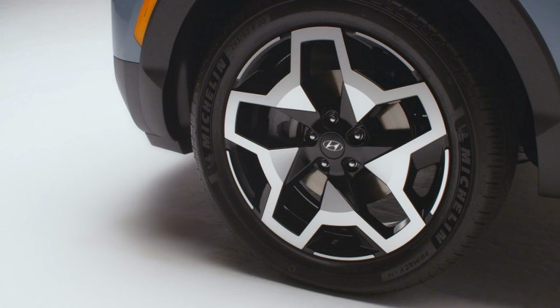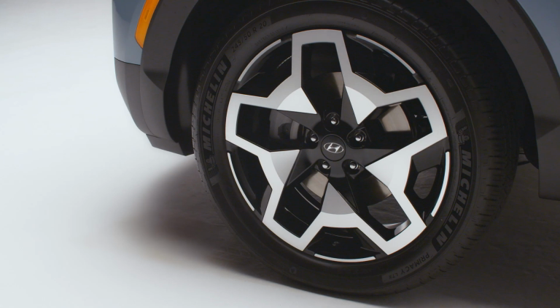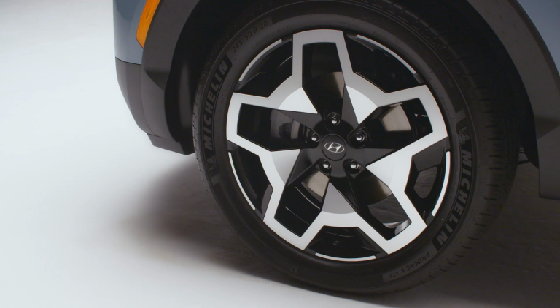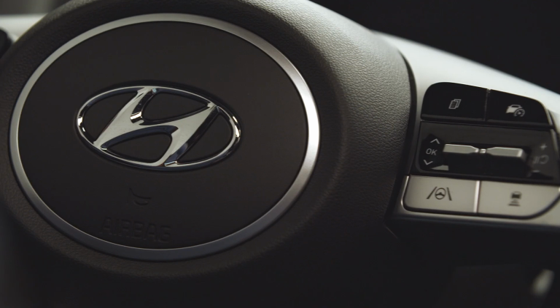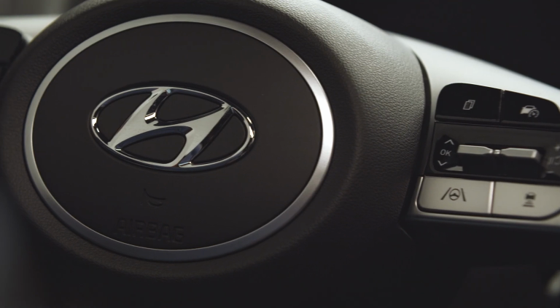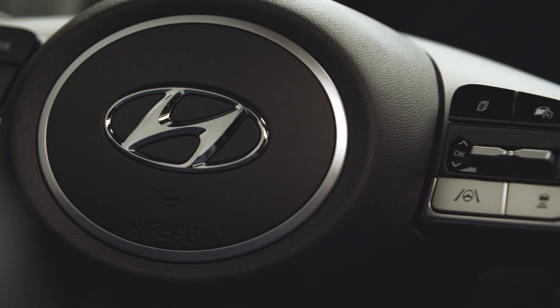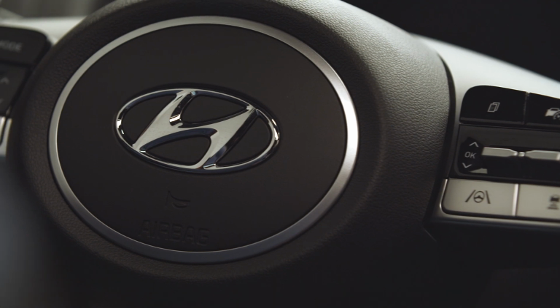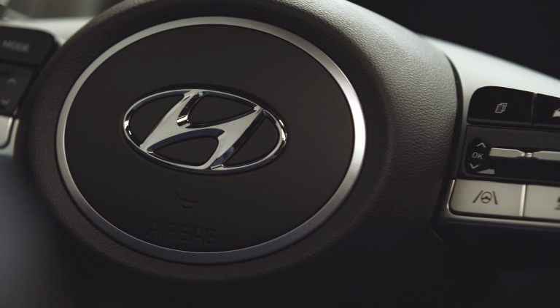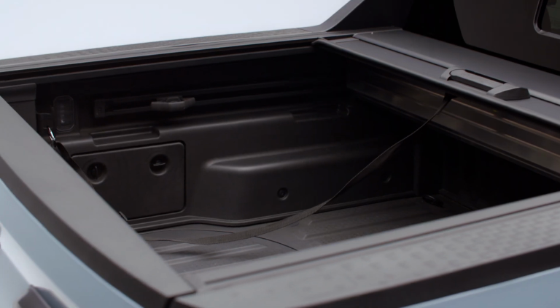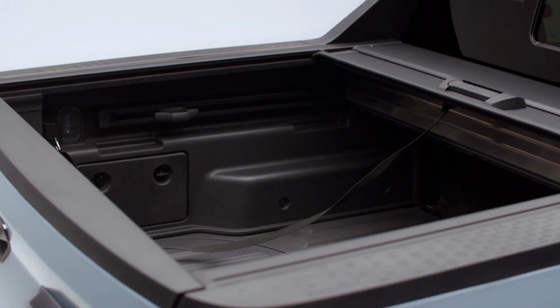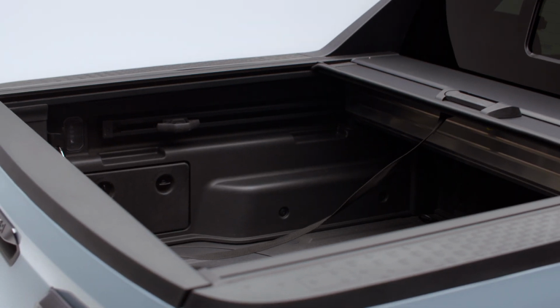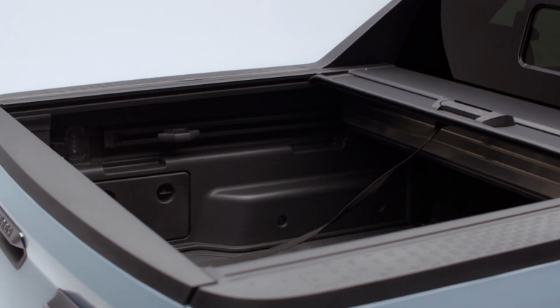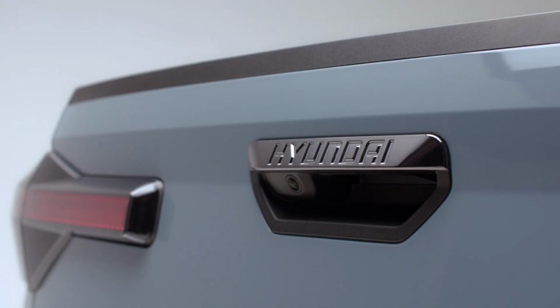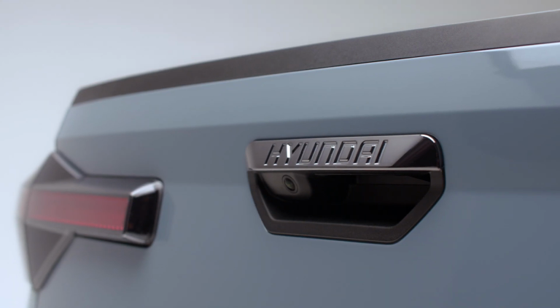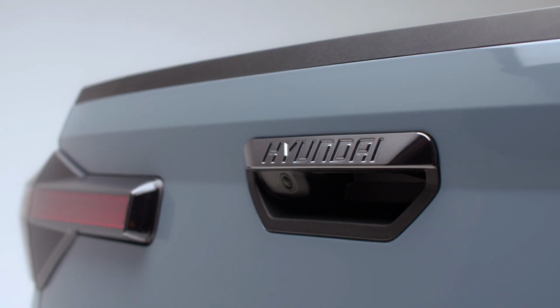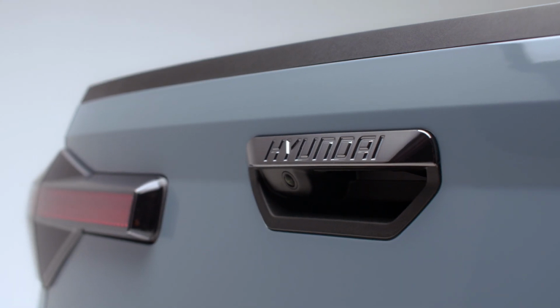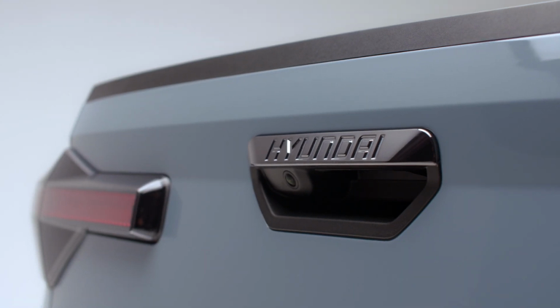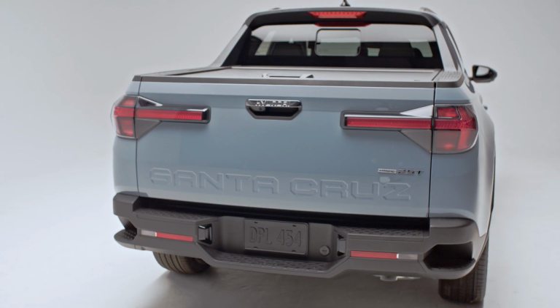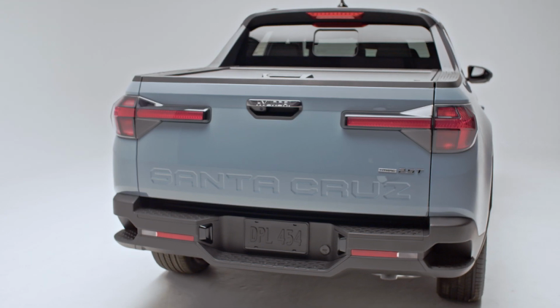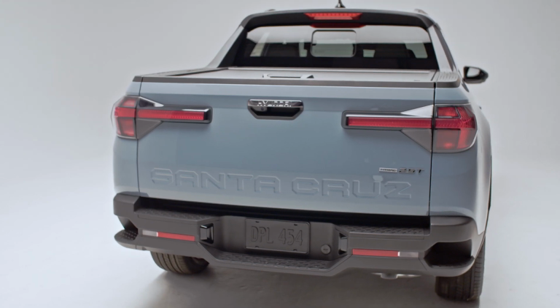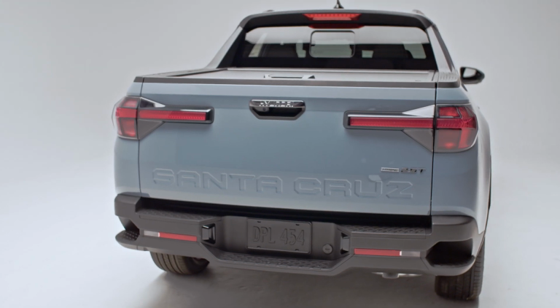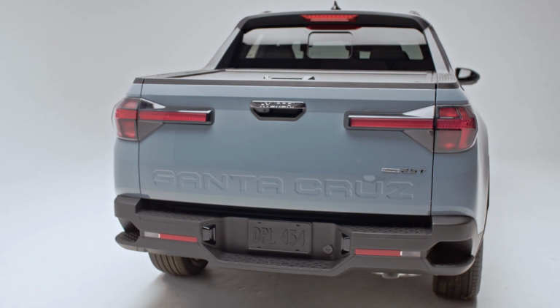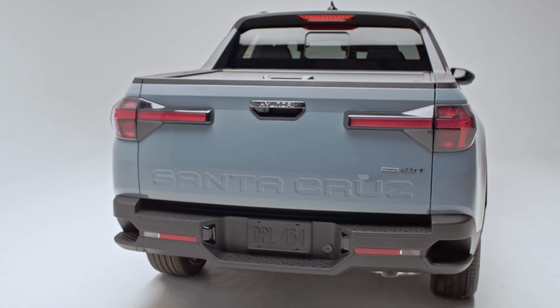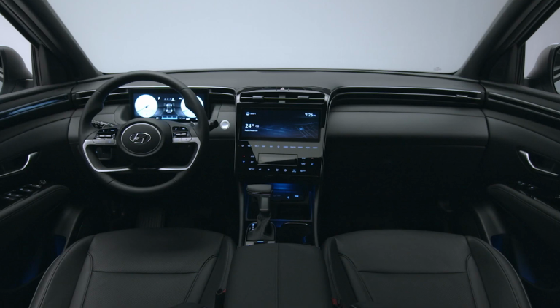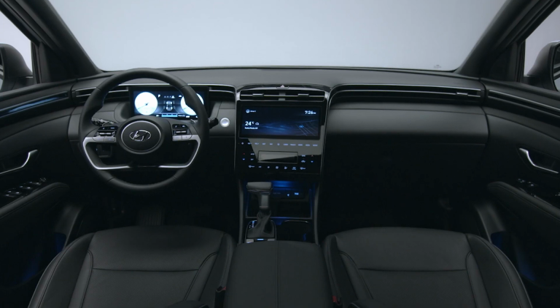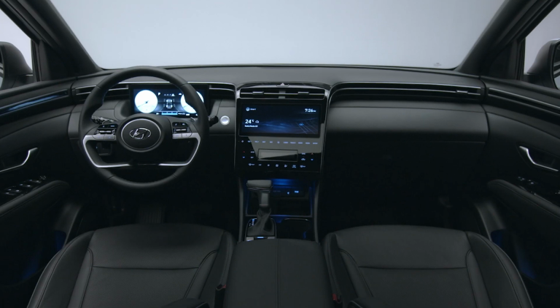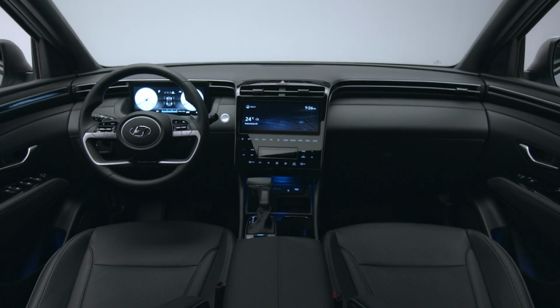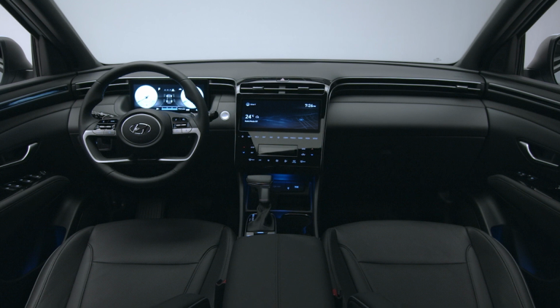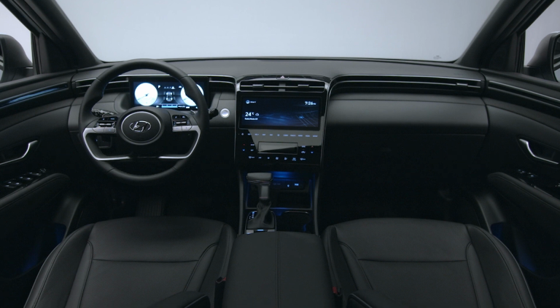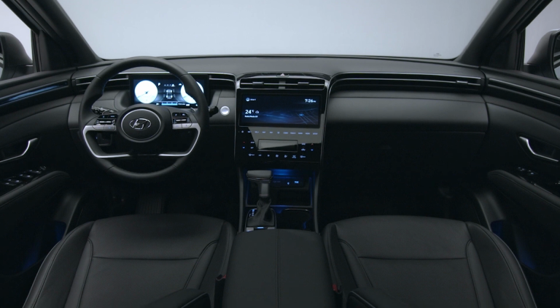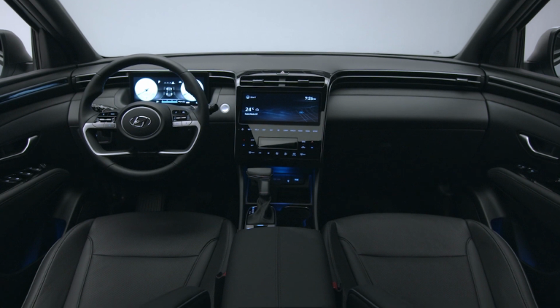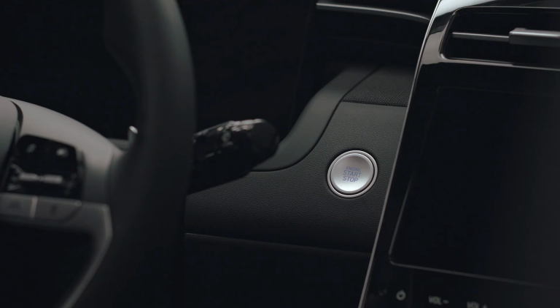You get power, capability, and versatility when it comes to moving cargo, with comfort and refinement behind the wheel.